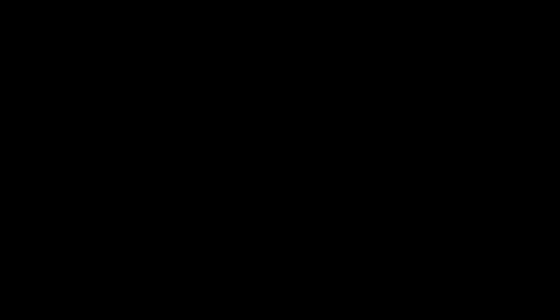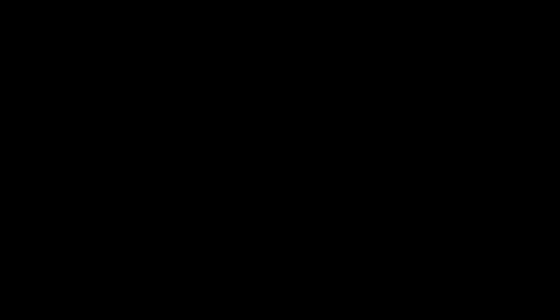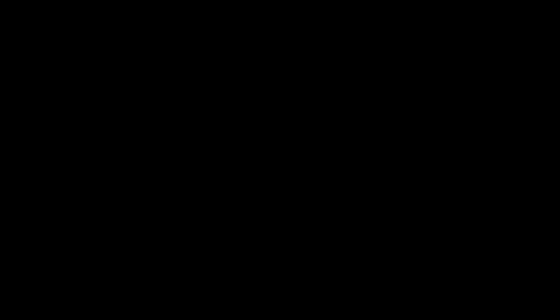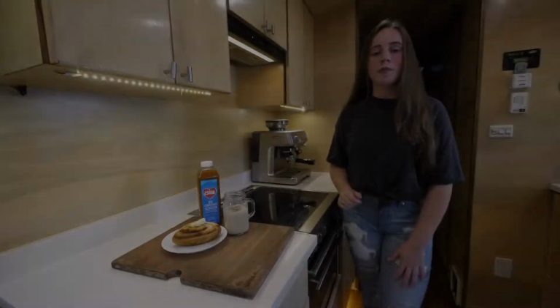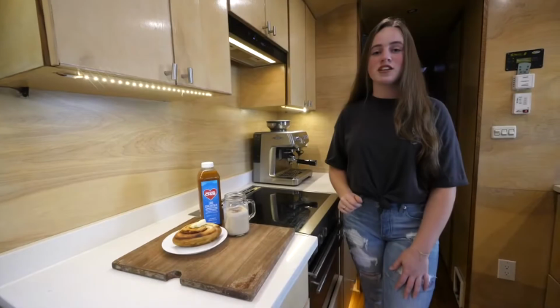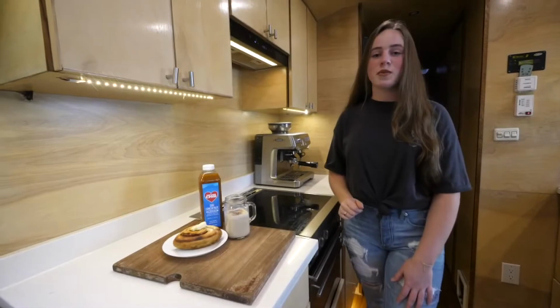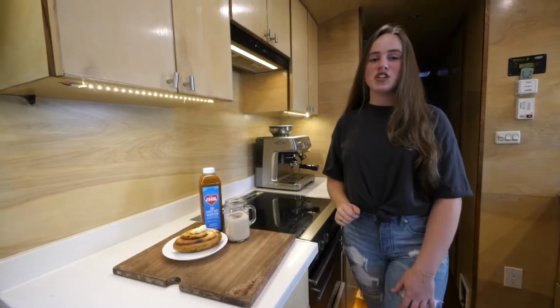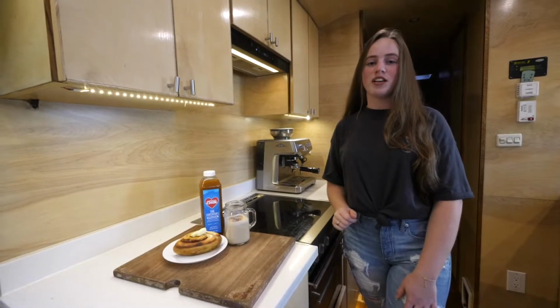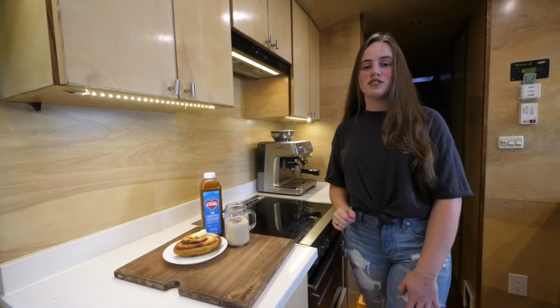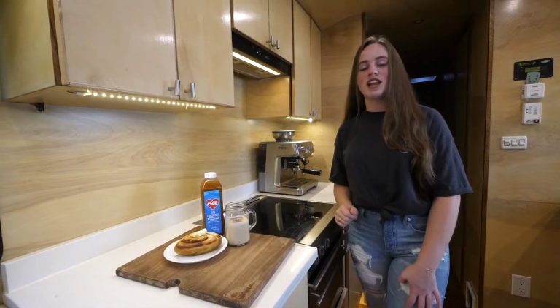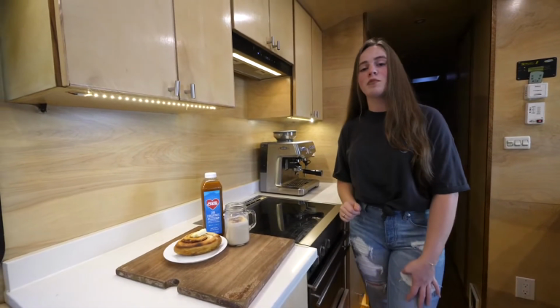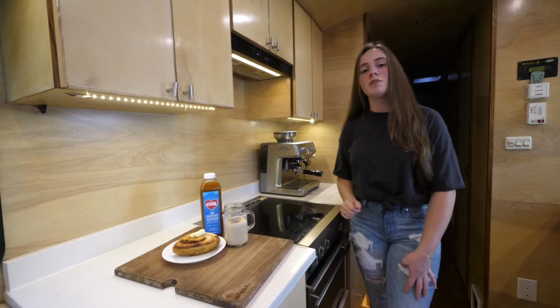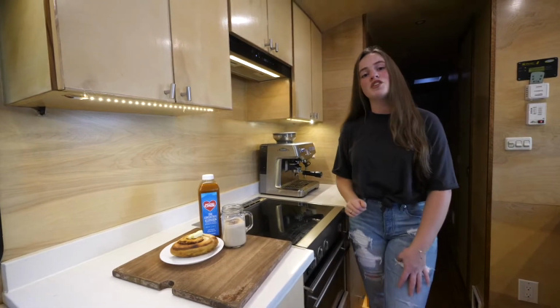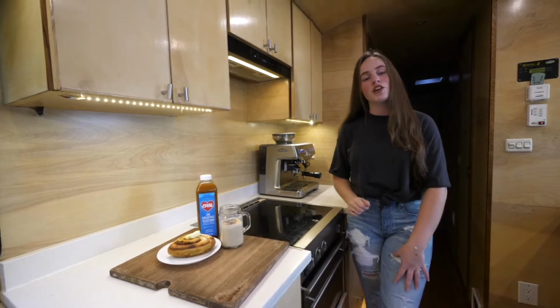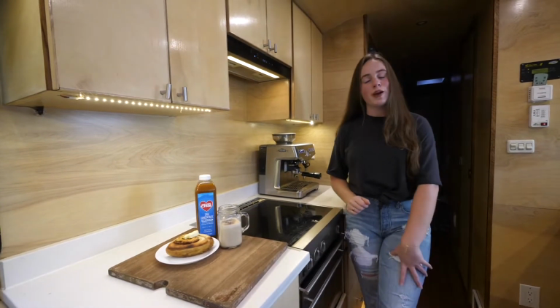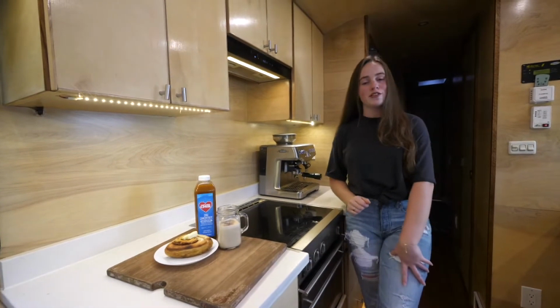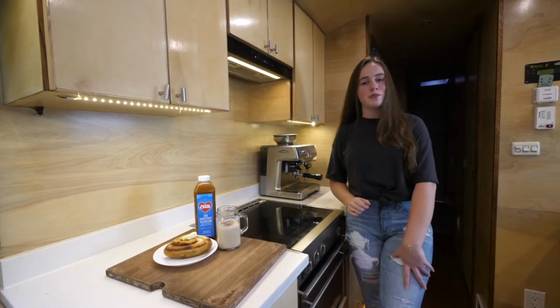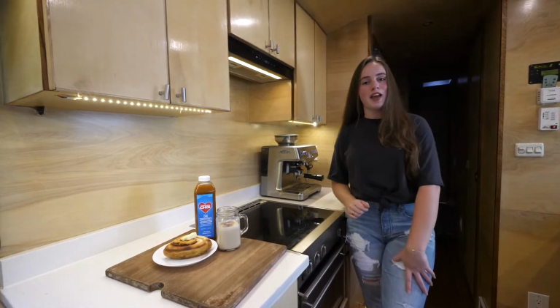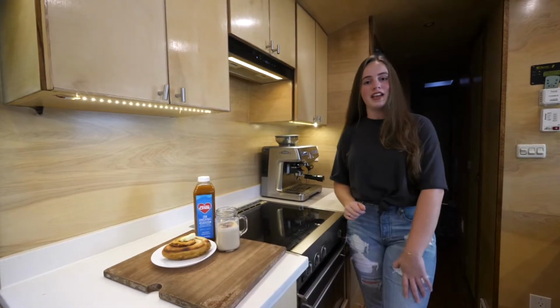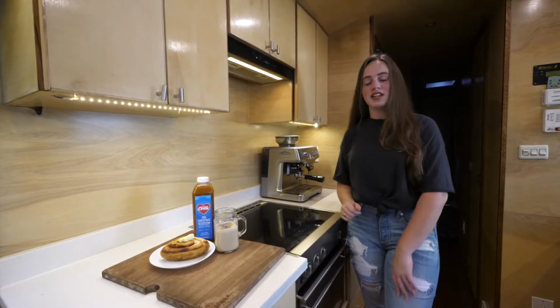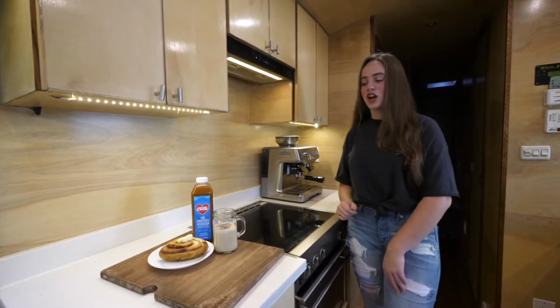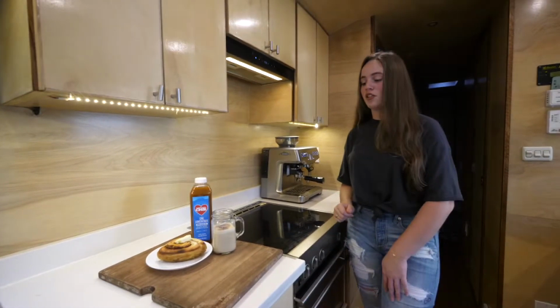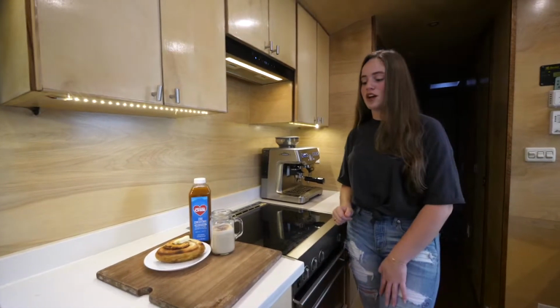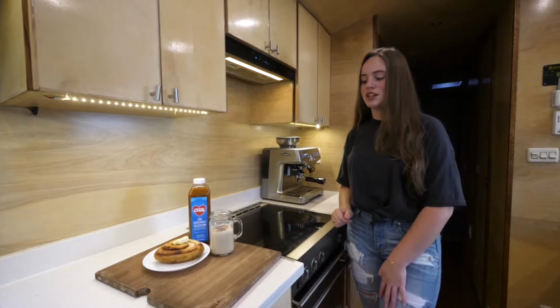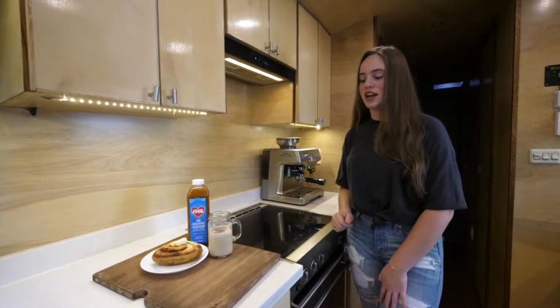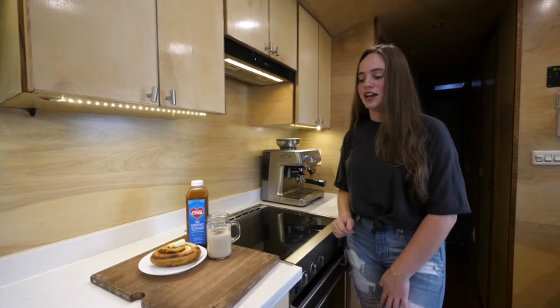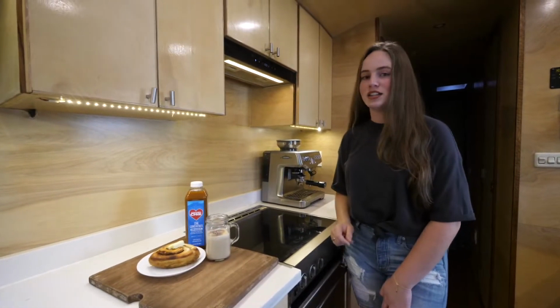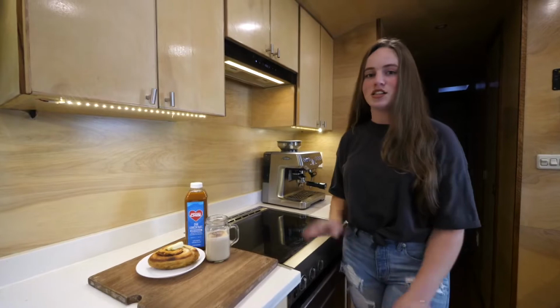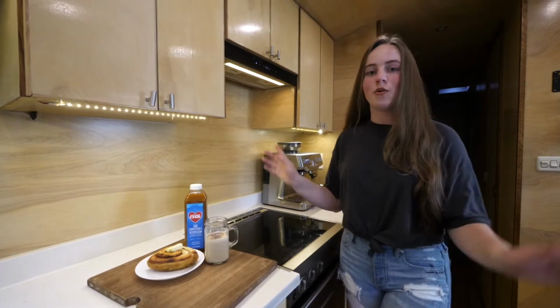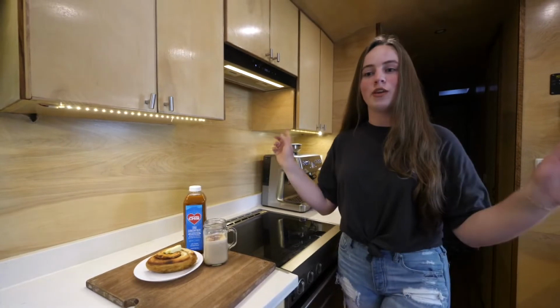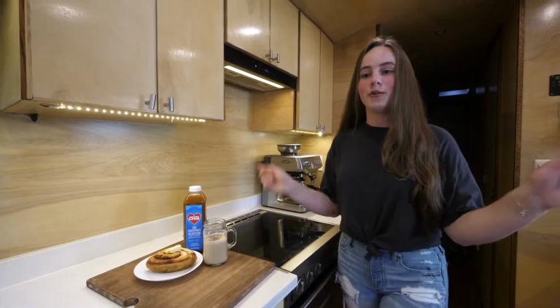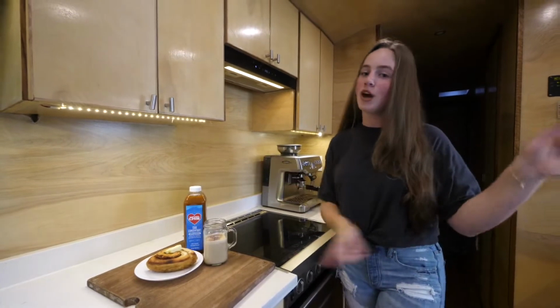Welcome back to my channel. Today I'm going to be showing you how to make a chai latte. So here we go.